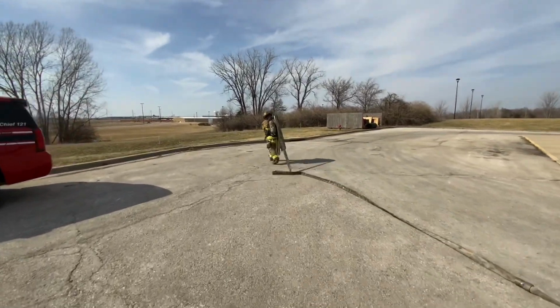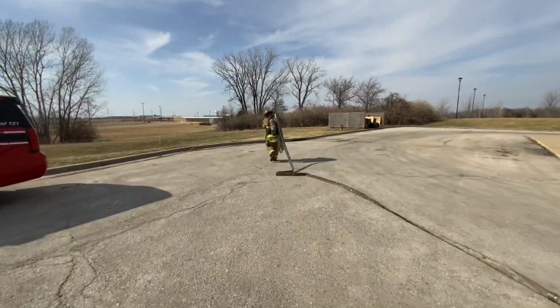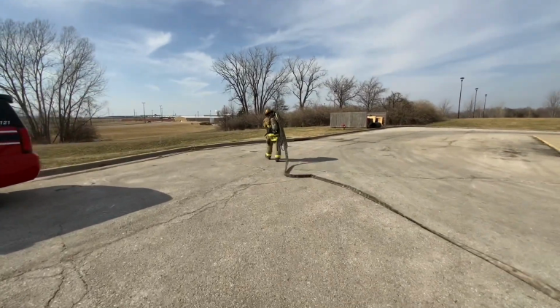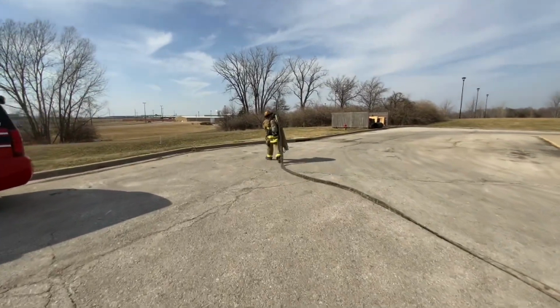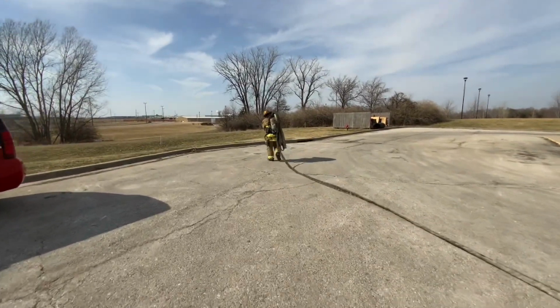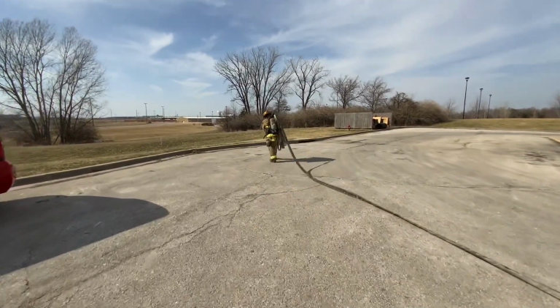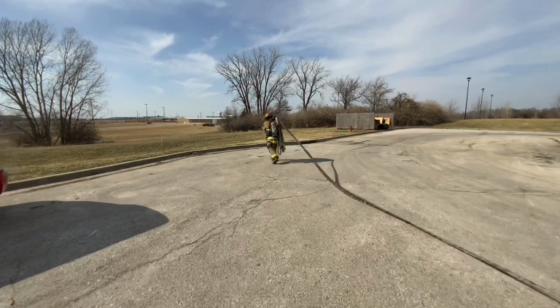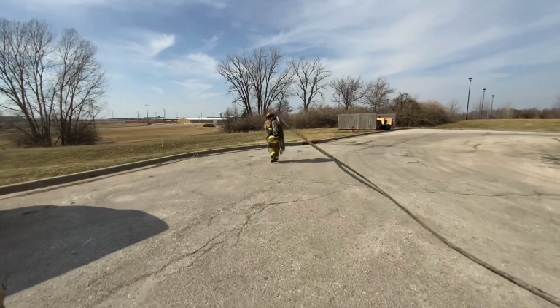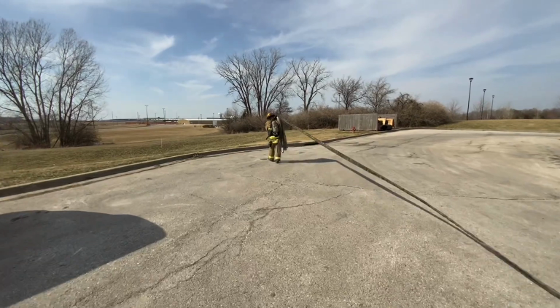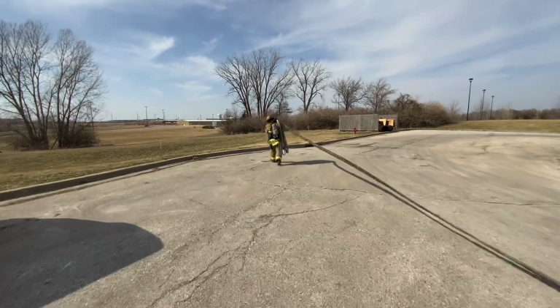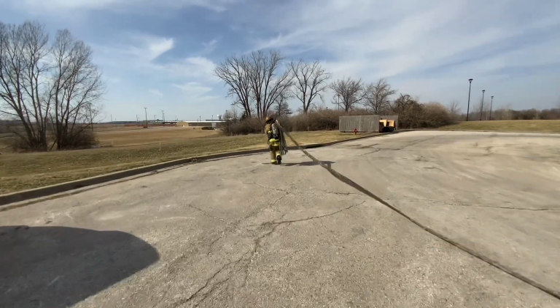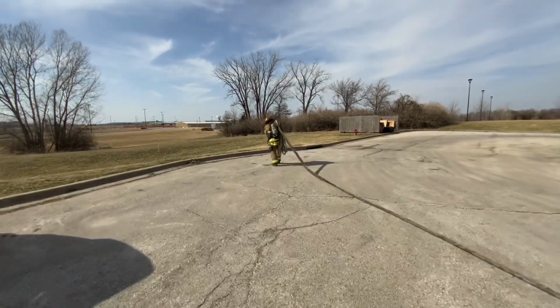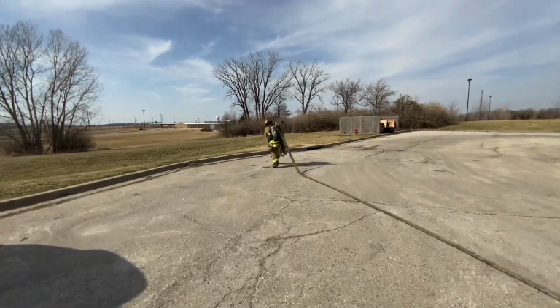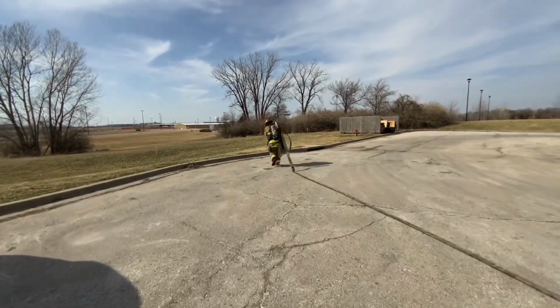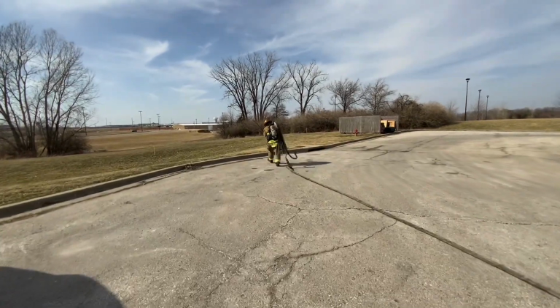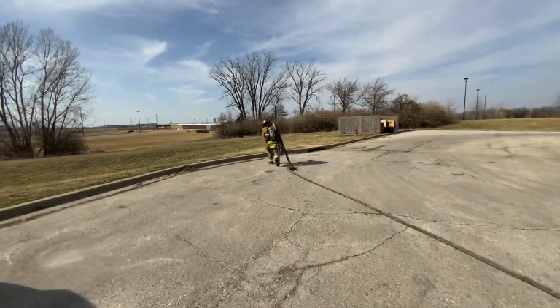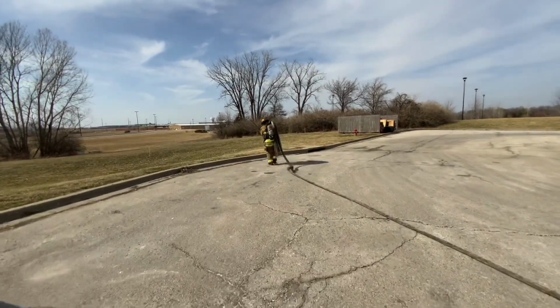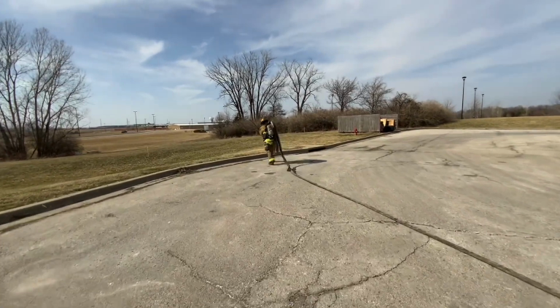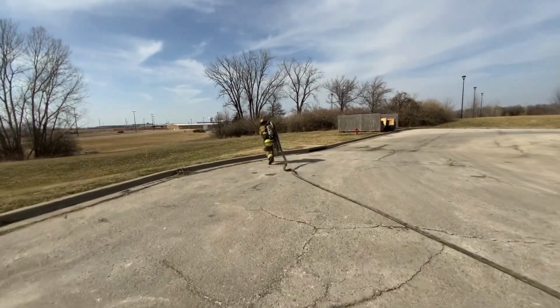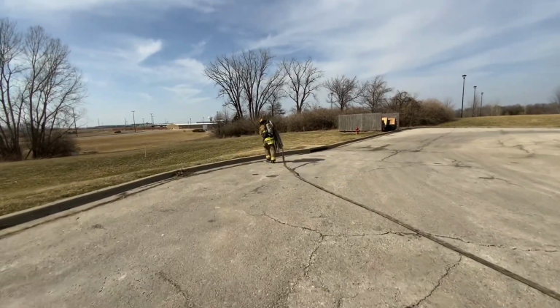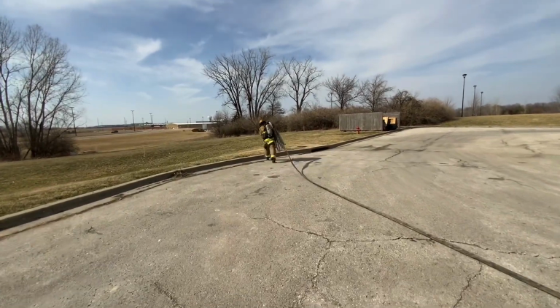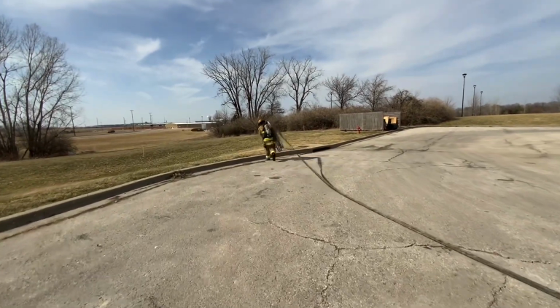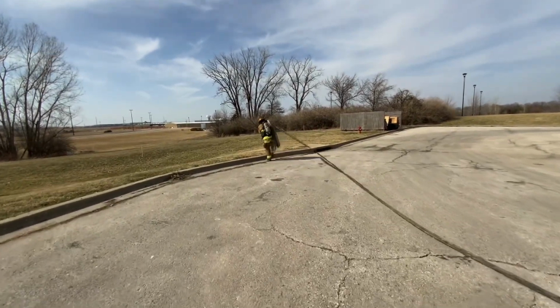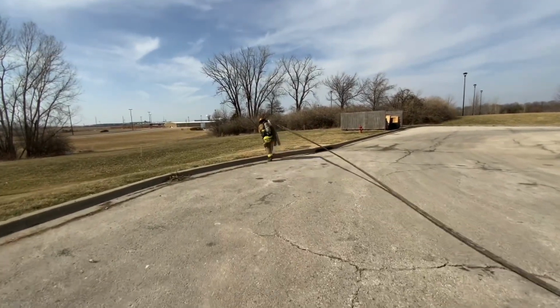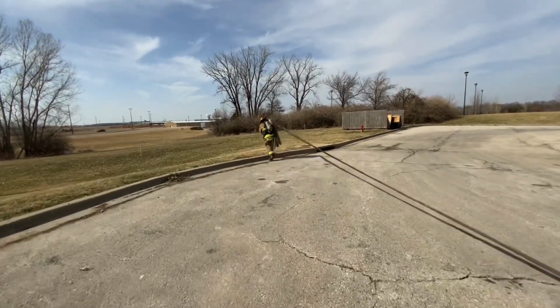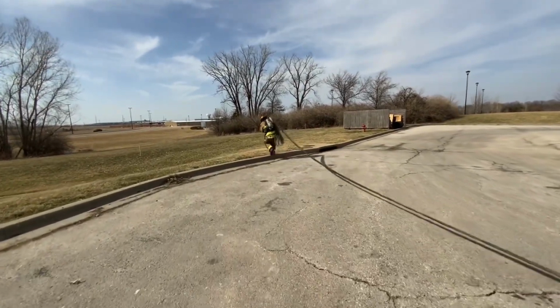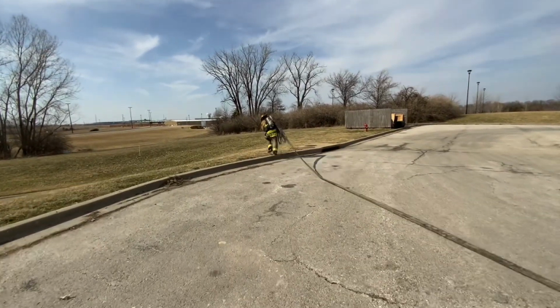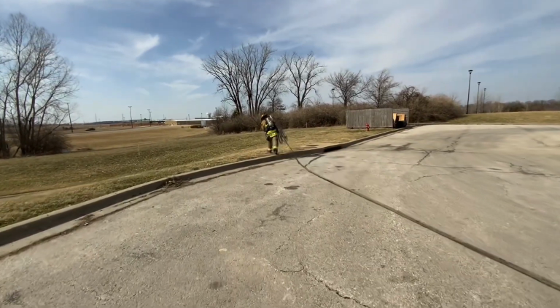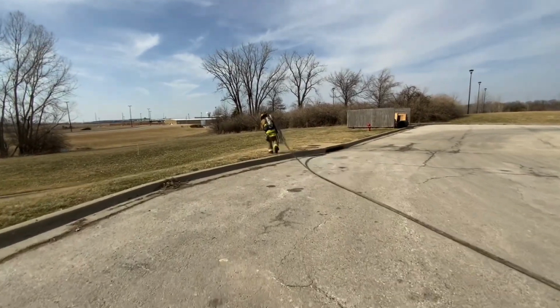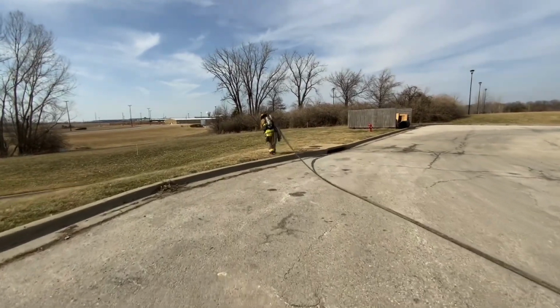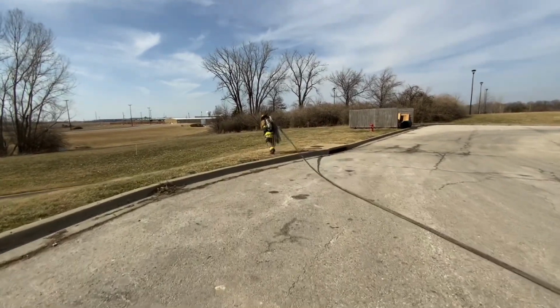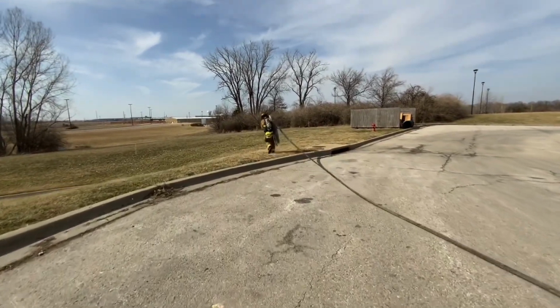Continue walking away, allowing the rest of the hose flakes to deploy from the top of the load on your shoulder.